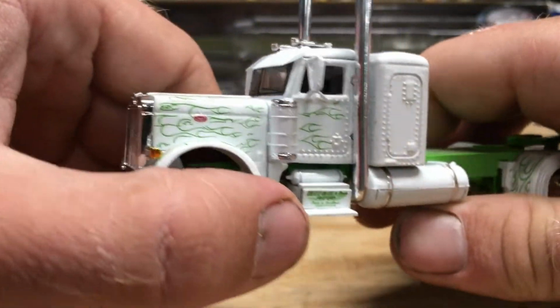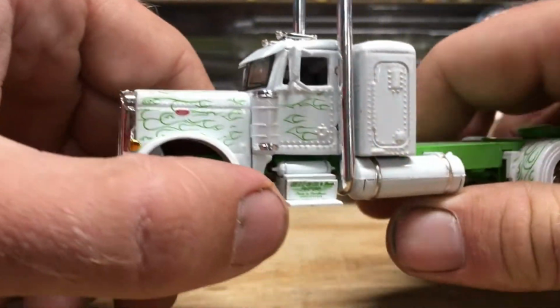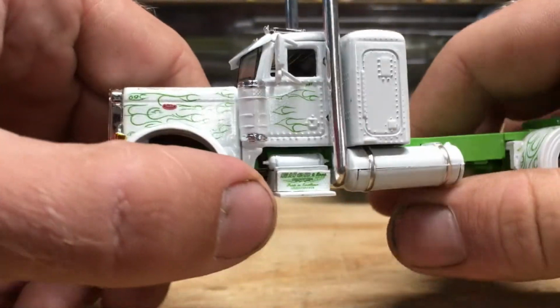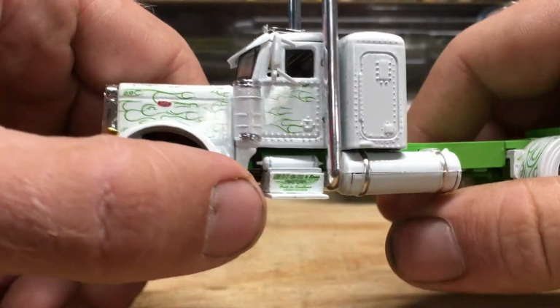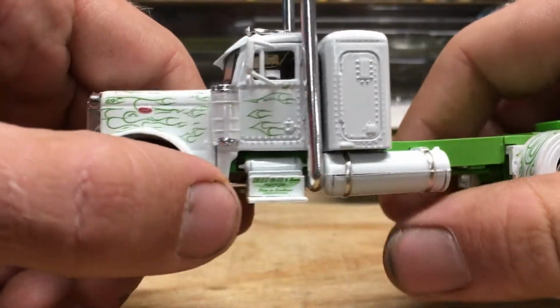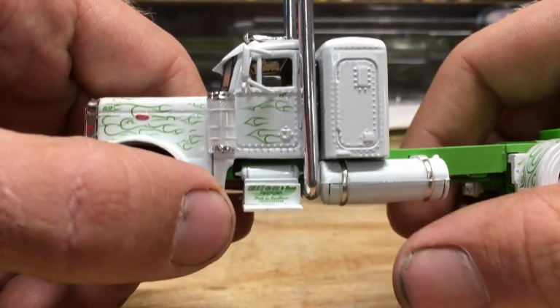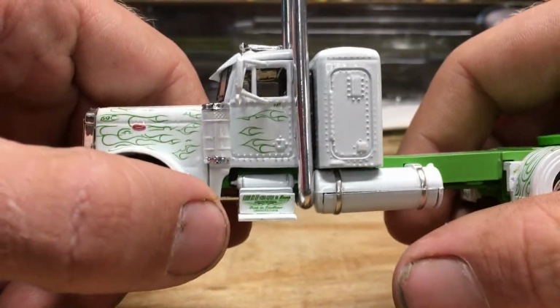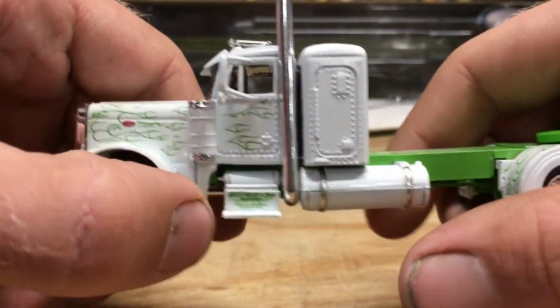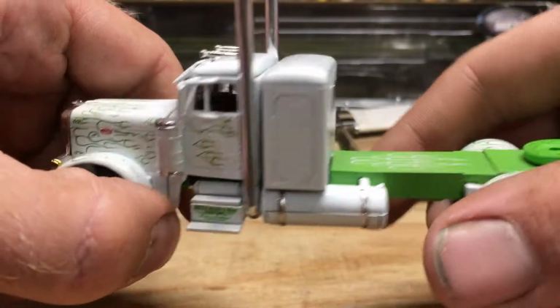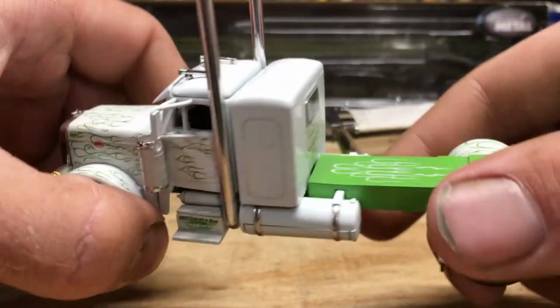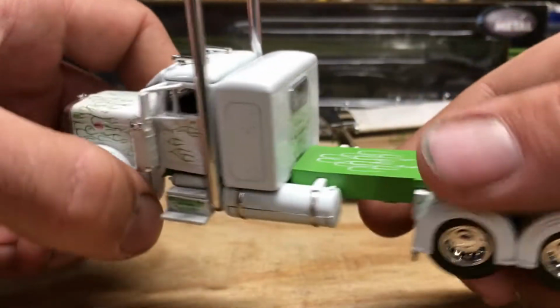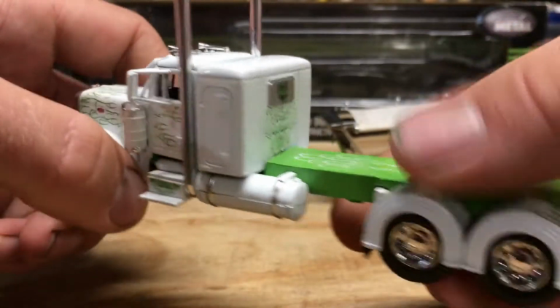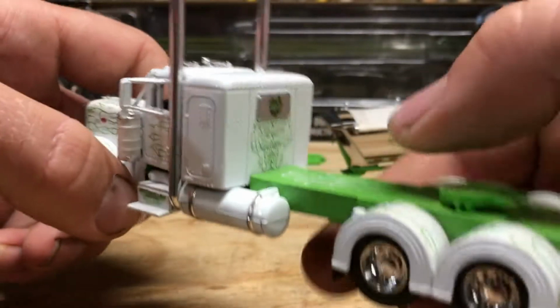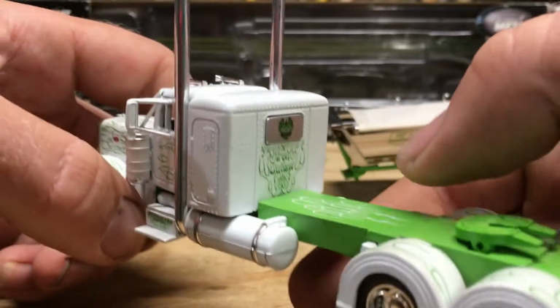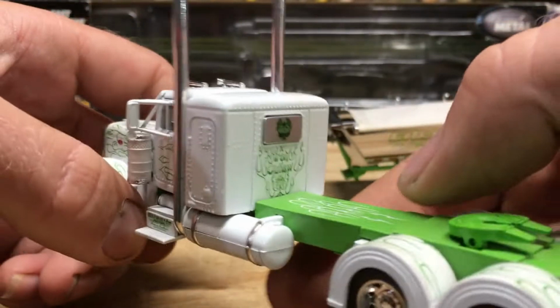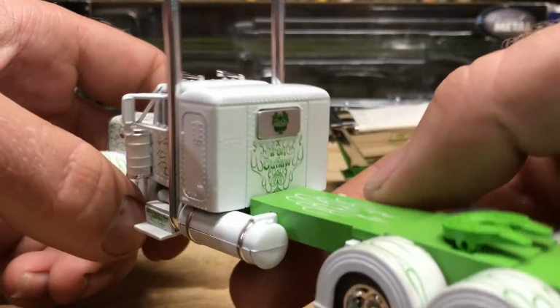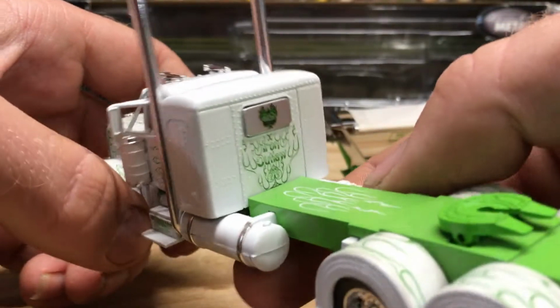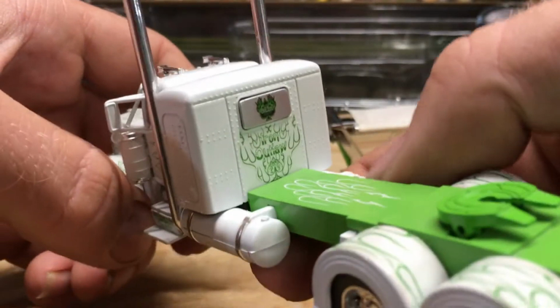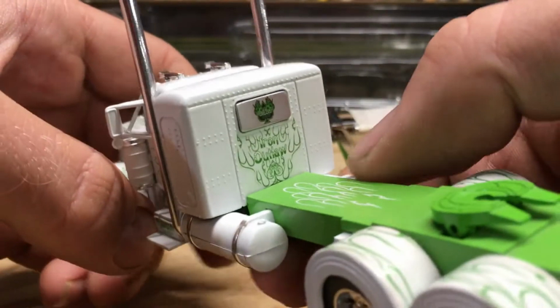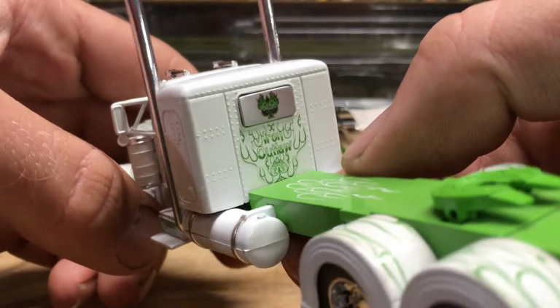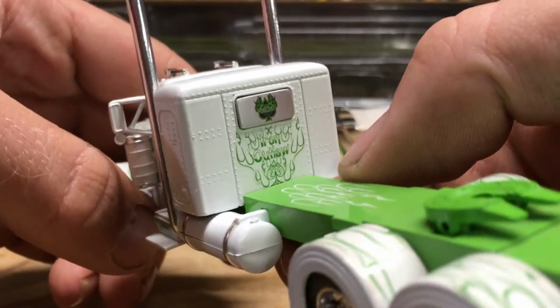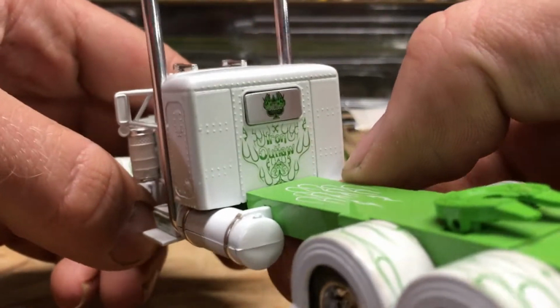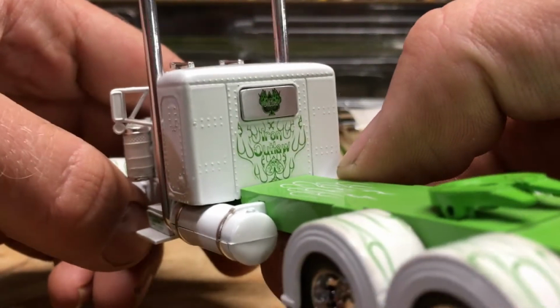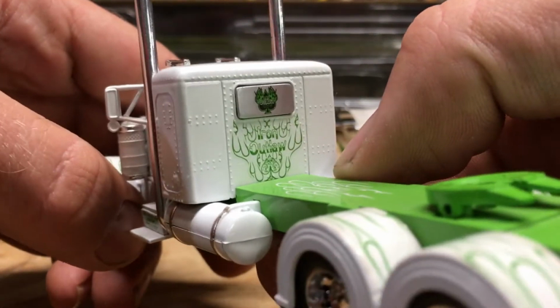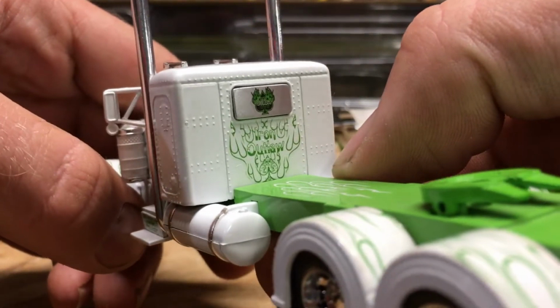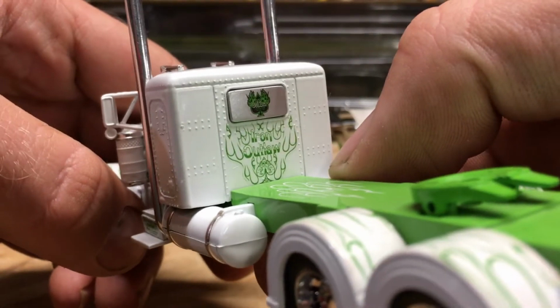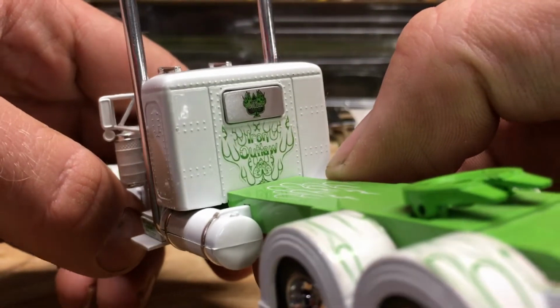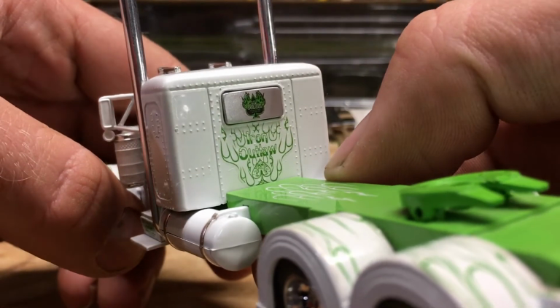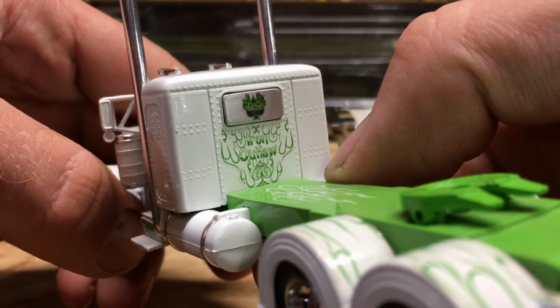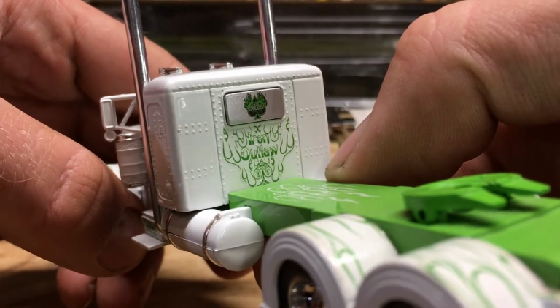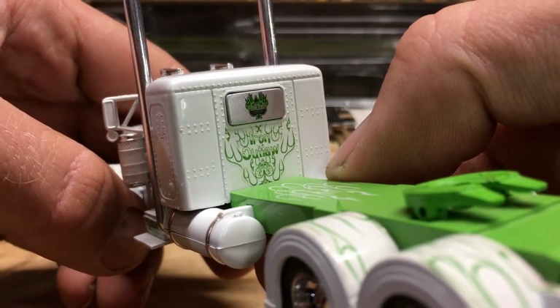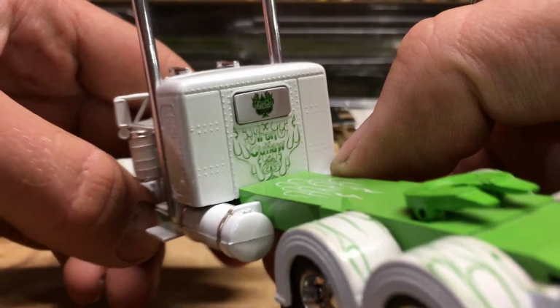Really sharp looking truck now that I bring it in a little closer — you can get a good look at all the details. On the back, we do have the Iron Outlaw name.